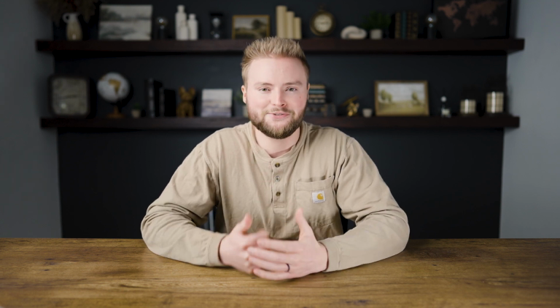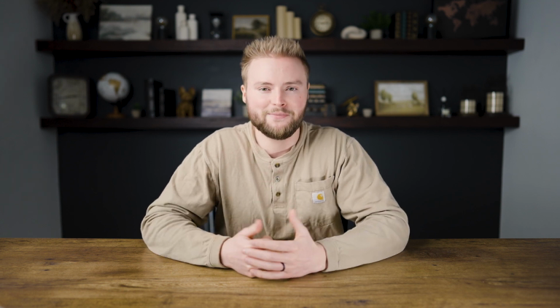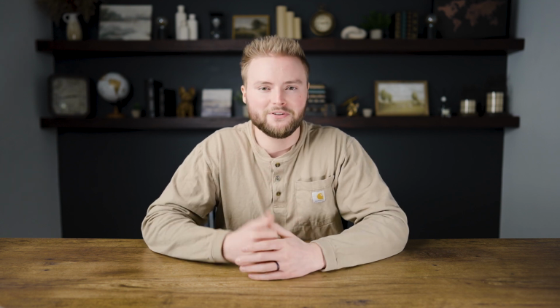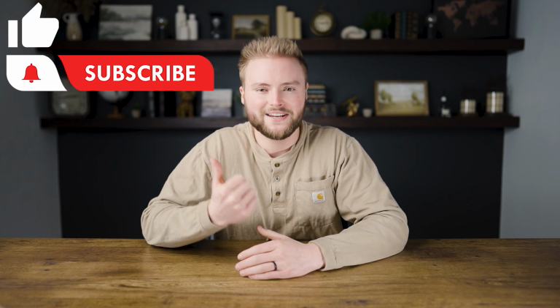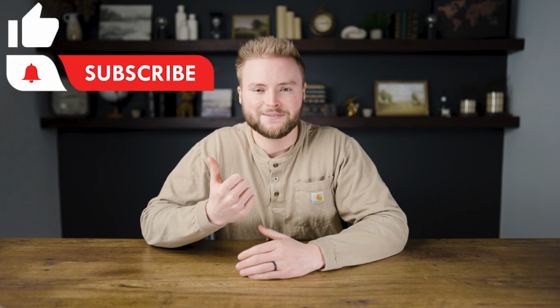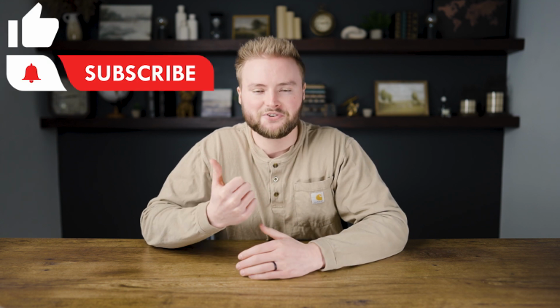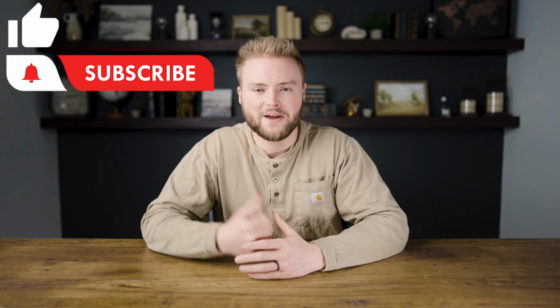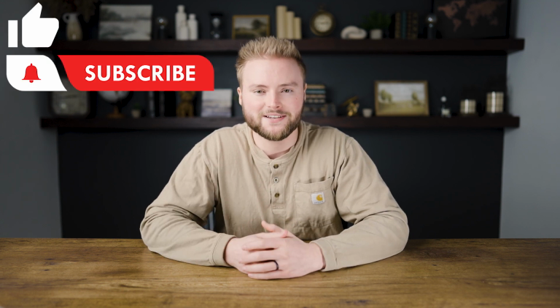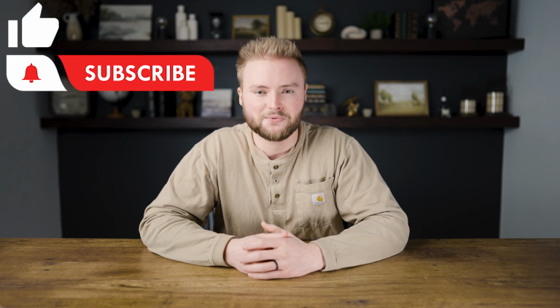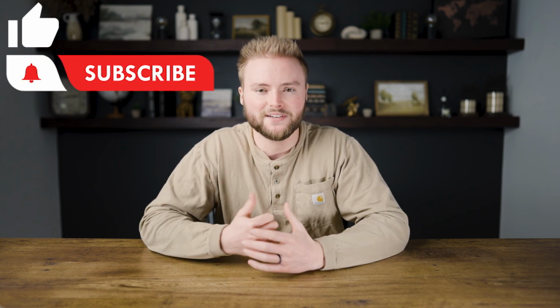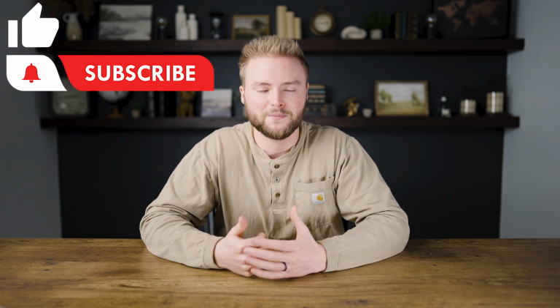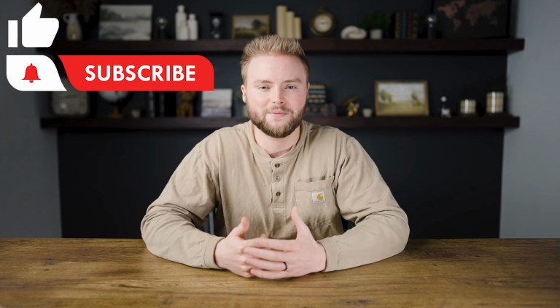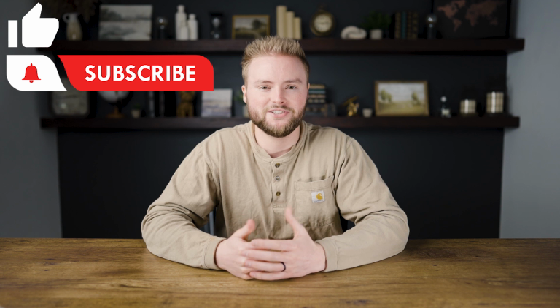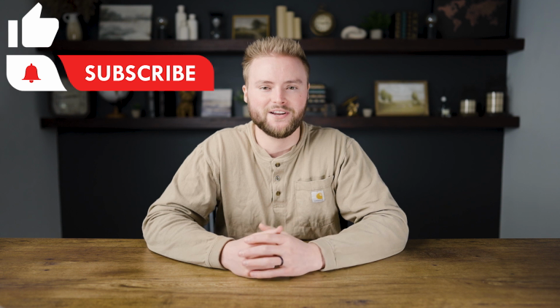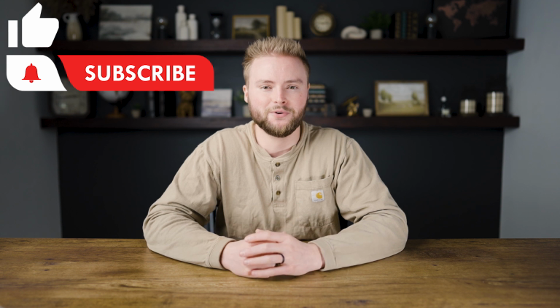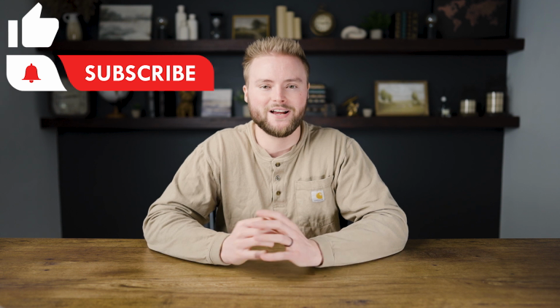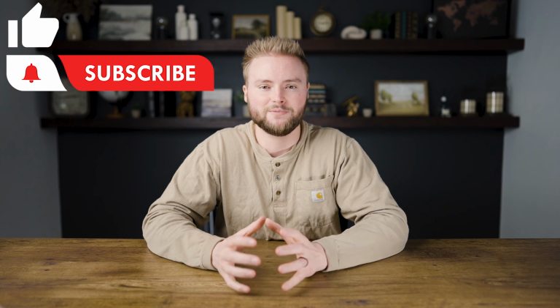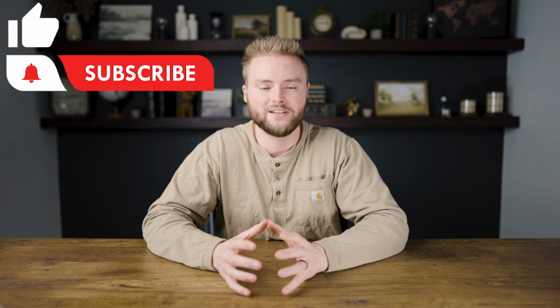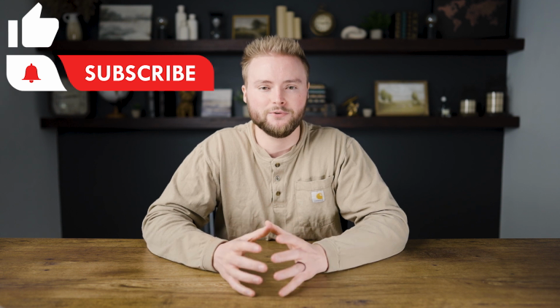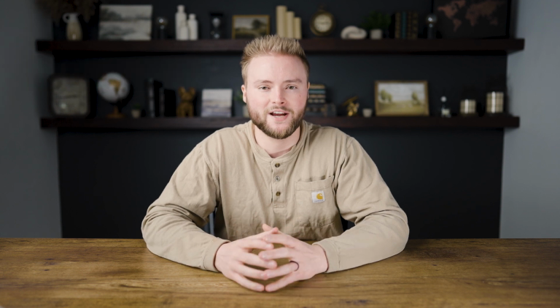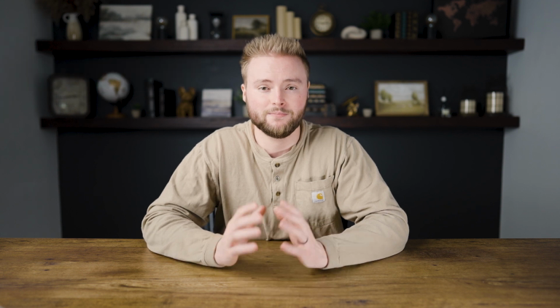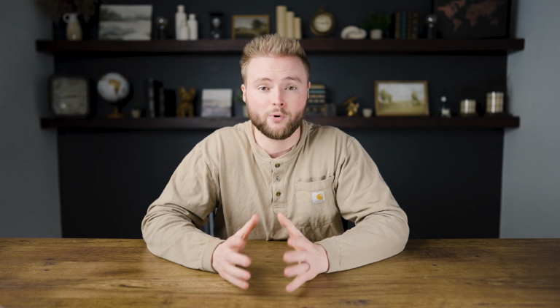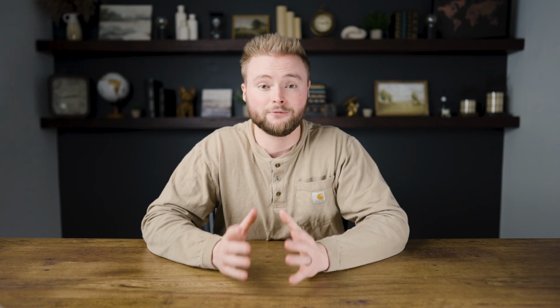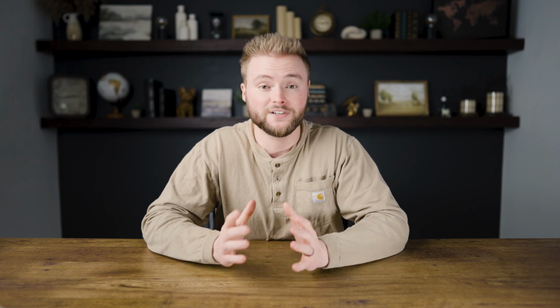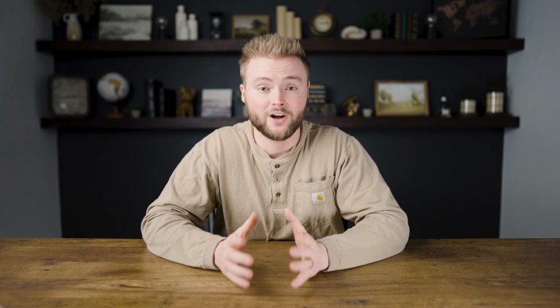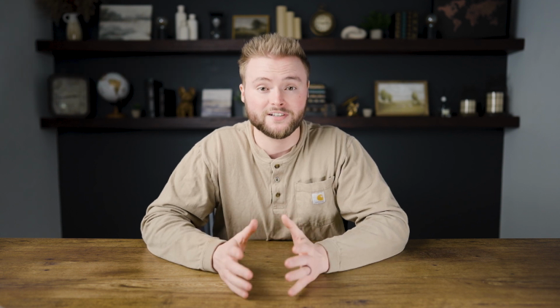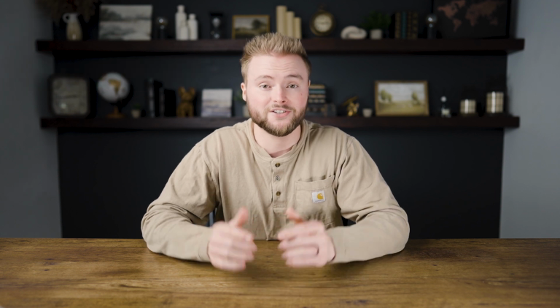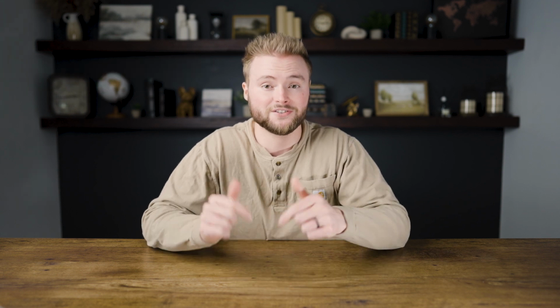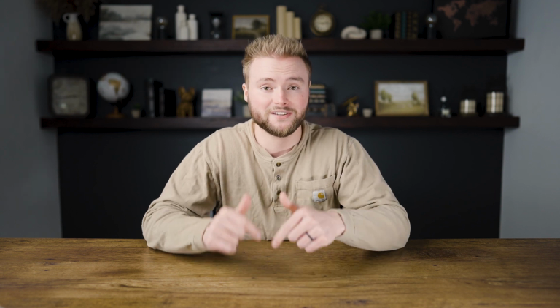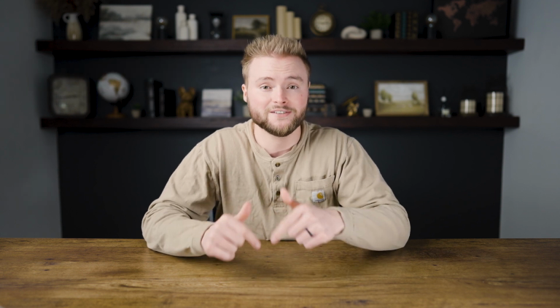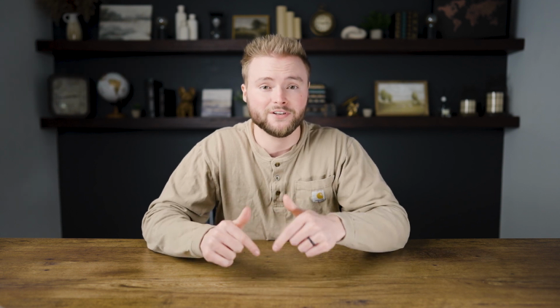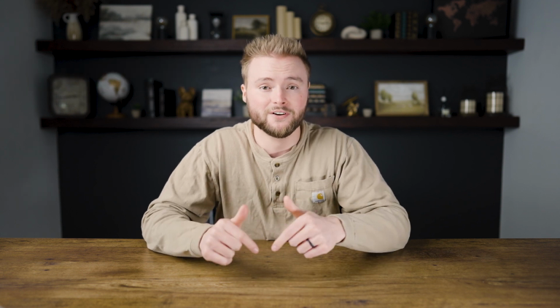Please remember to like and subscribe as it really helps out my channel and allows me to give you guys more free content just like this video.